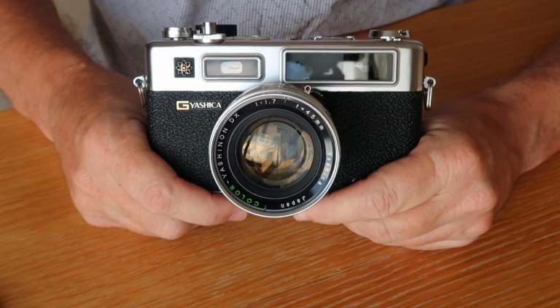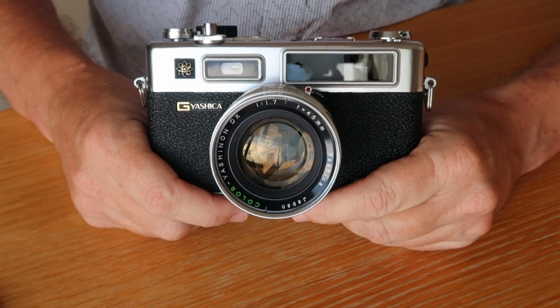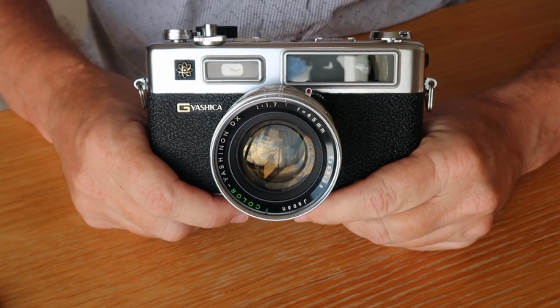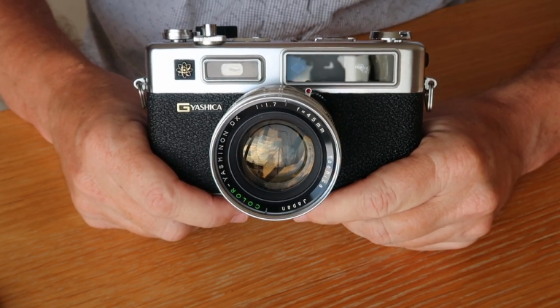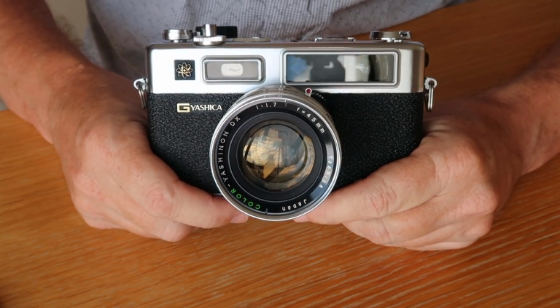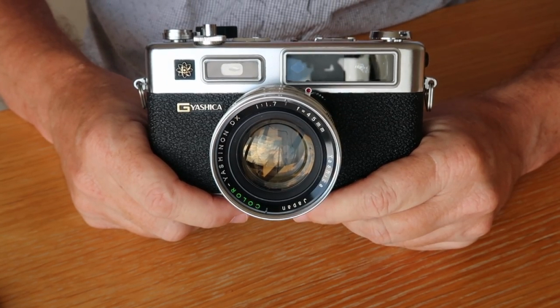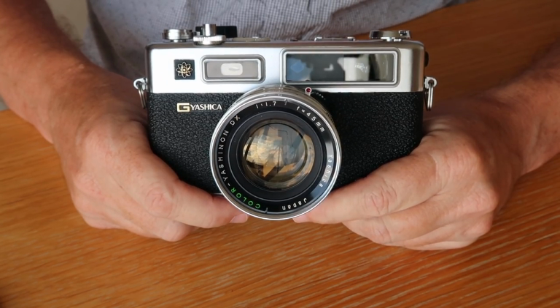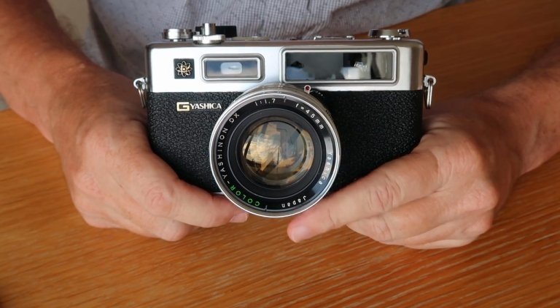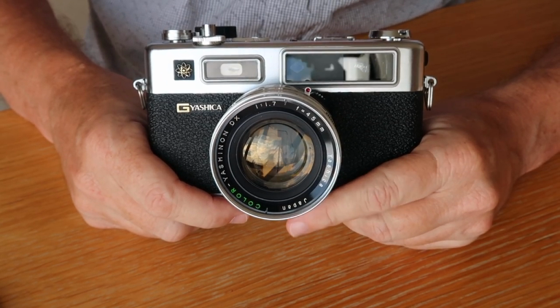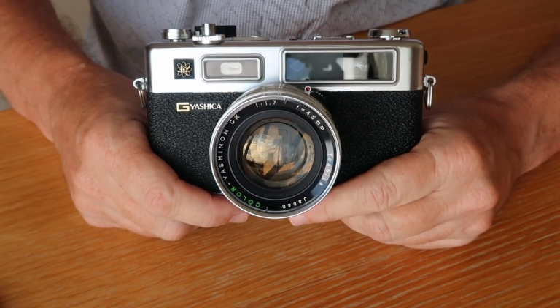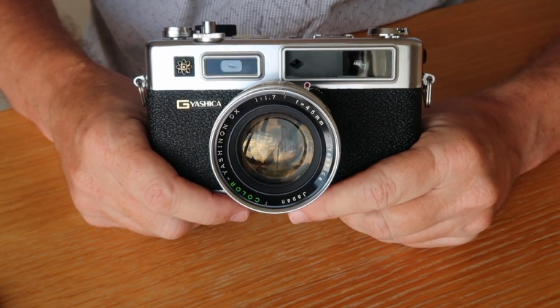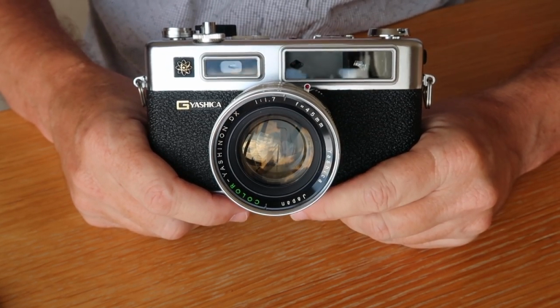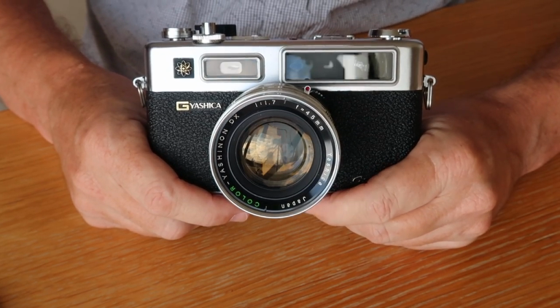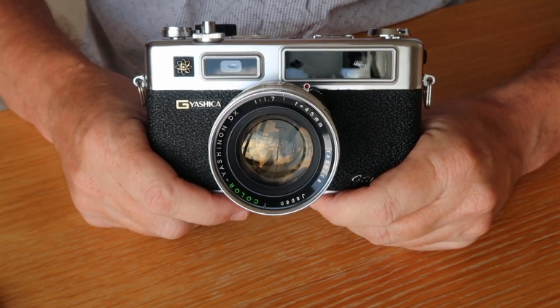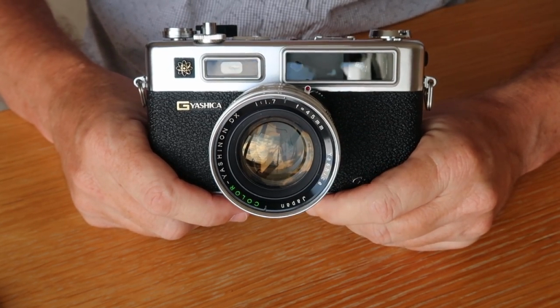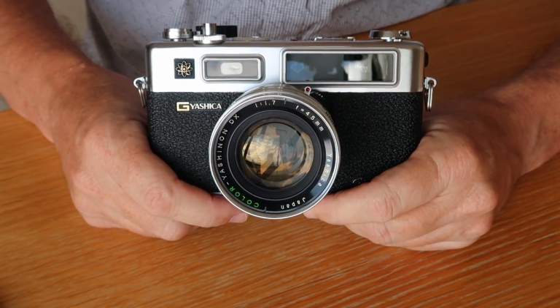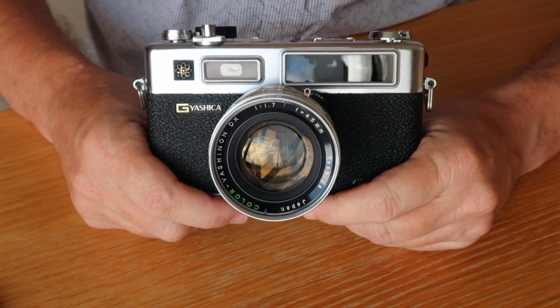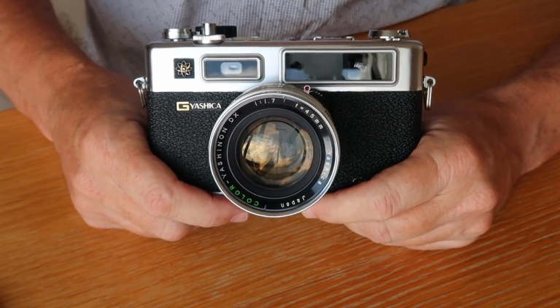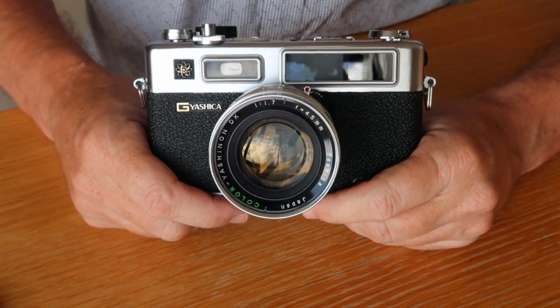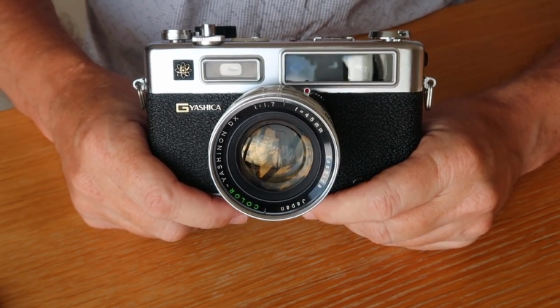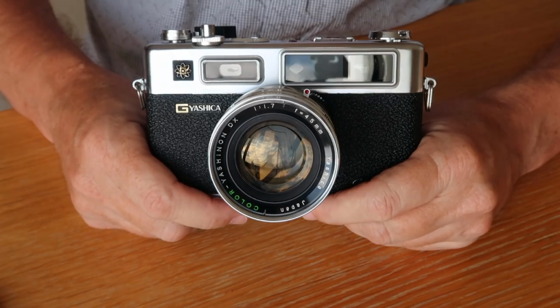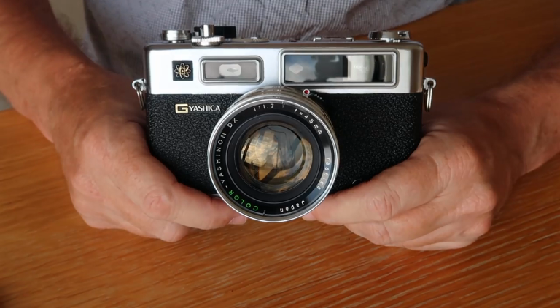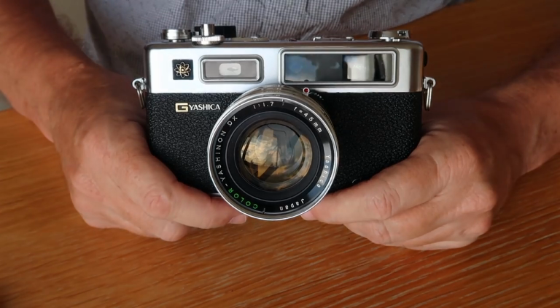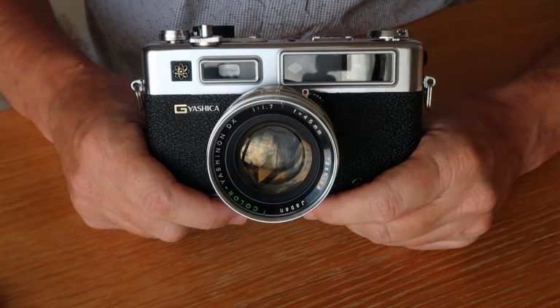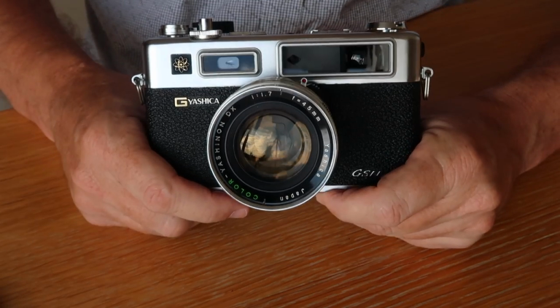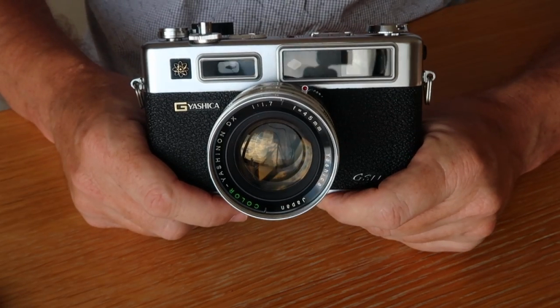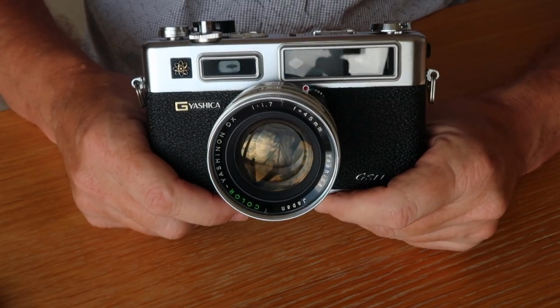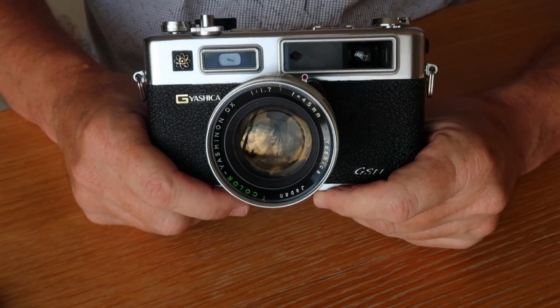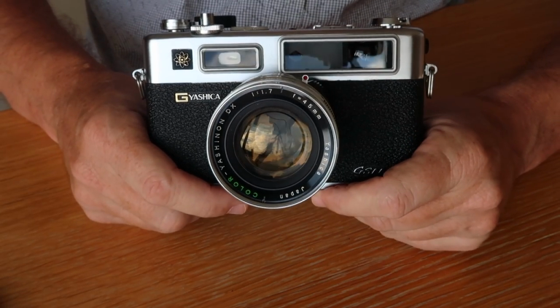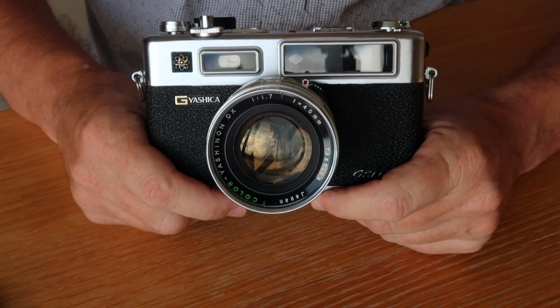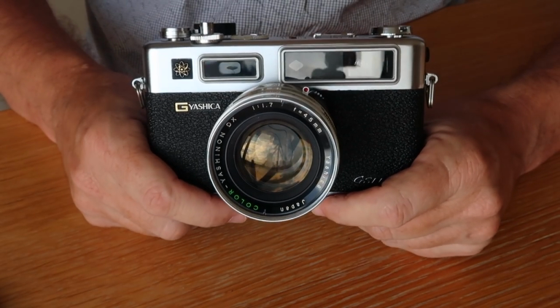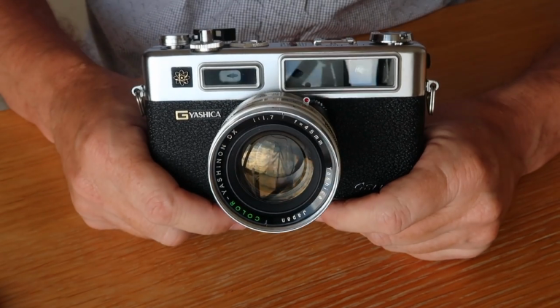The use of thorium glass was to allow larger apertures without chromatic aberration. When you shoot a larger aperture camera, especially on middle or longer lenses, they have trouble focusing all the colors on the exact same point. By using thorium glass, or later fluorite glass, they were able to put all the colors on the same spot, giving you really good results. The Yashinon 45mm f/1.7 is a truly outstanding lens.